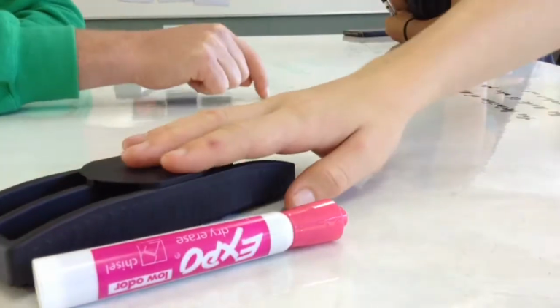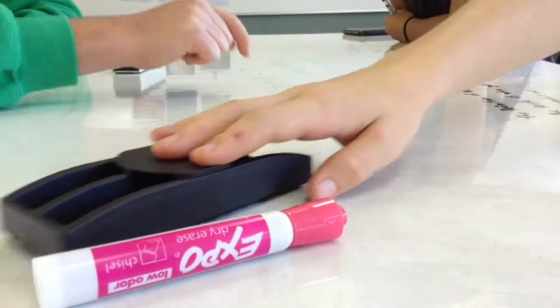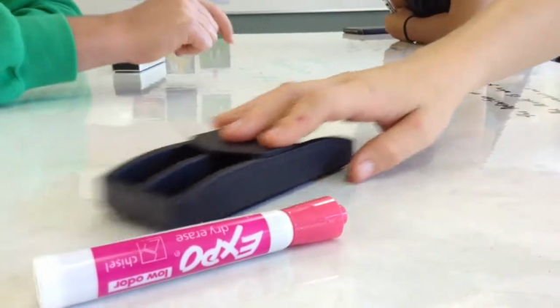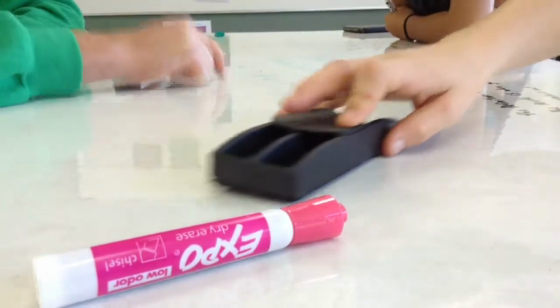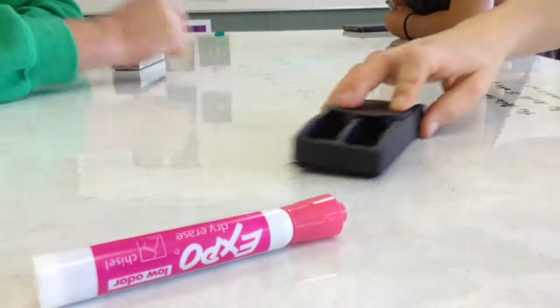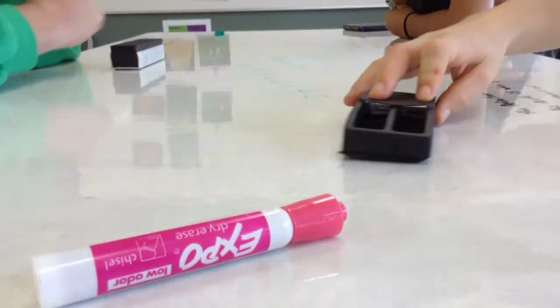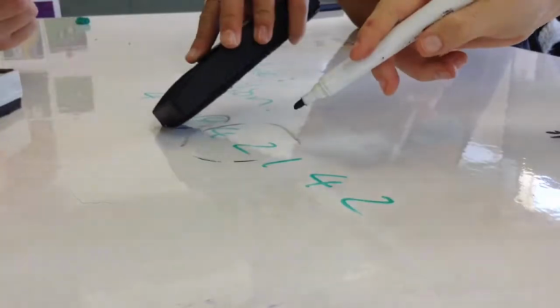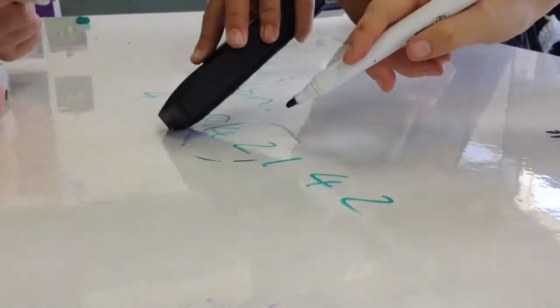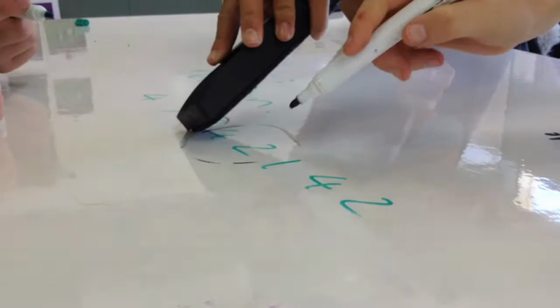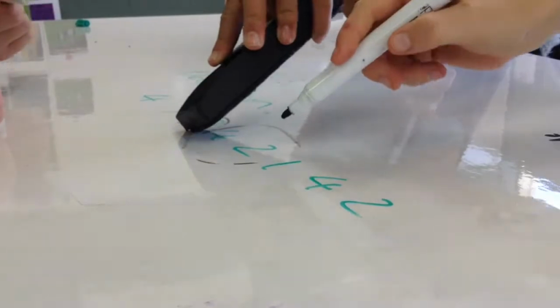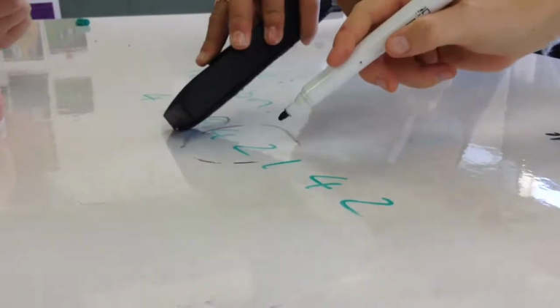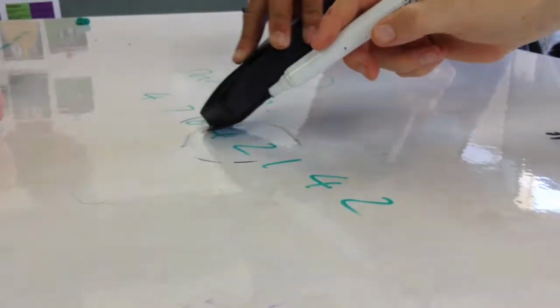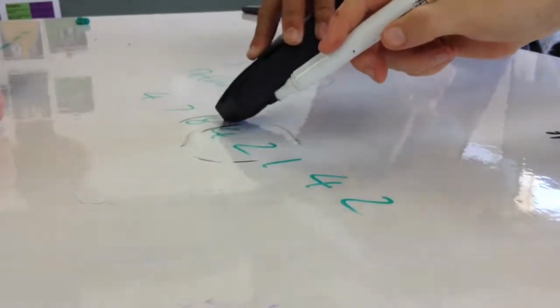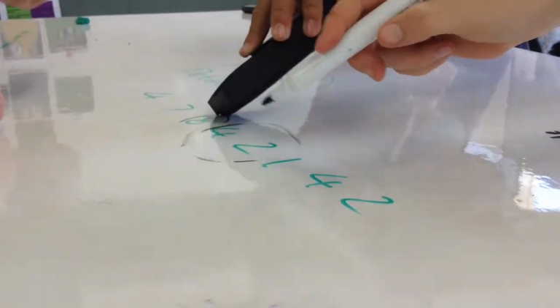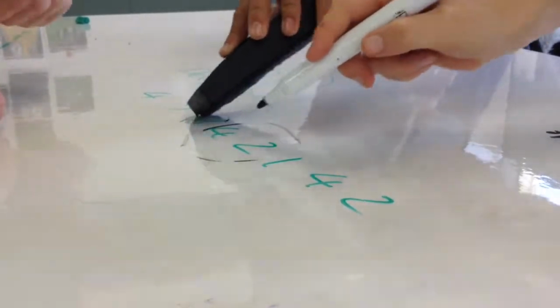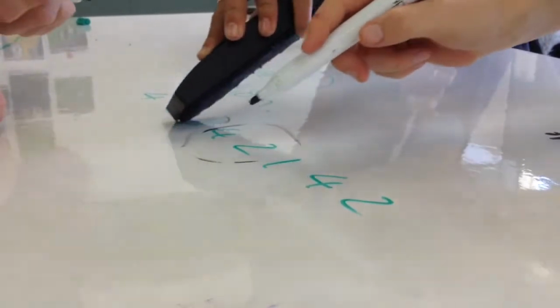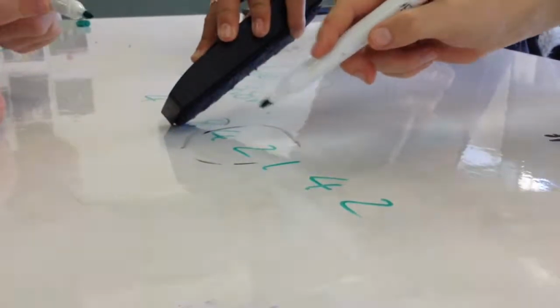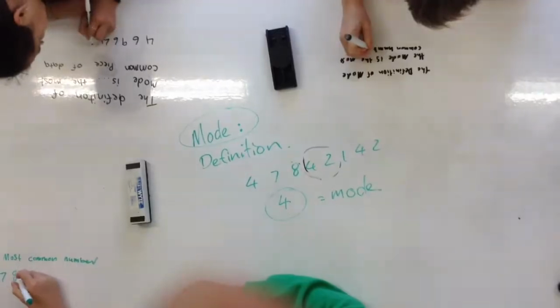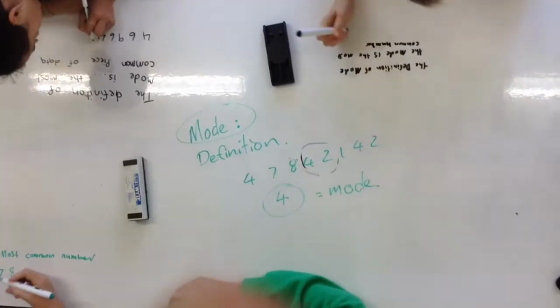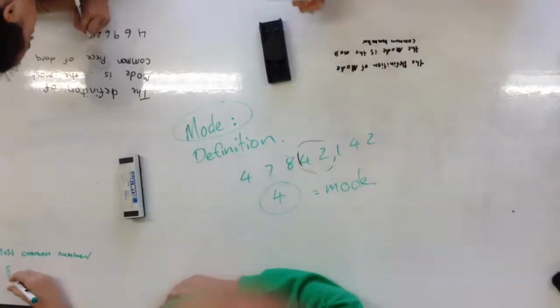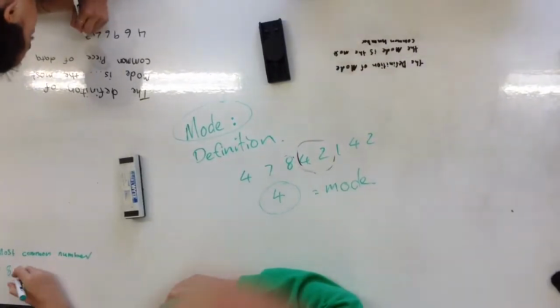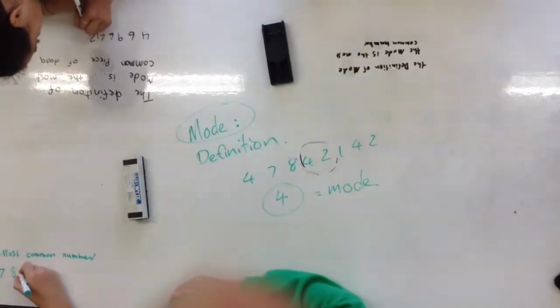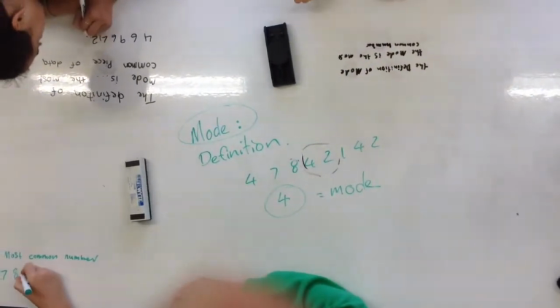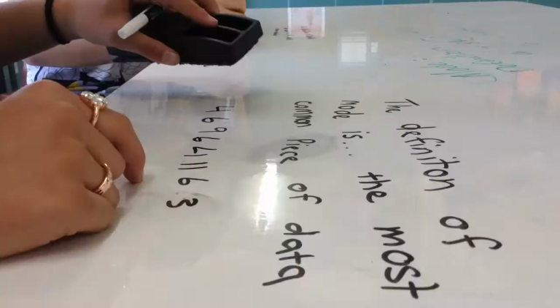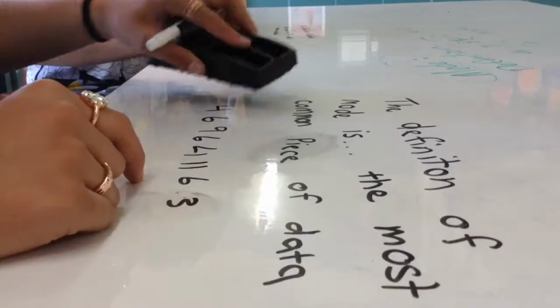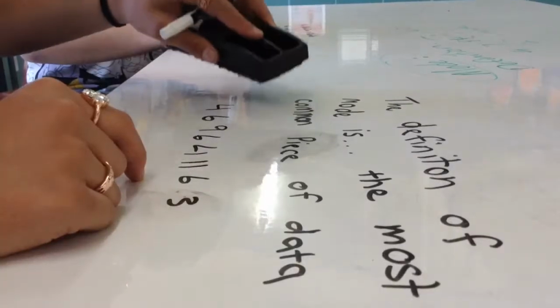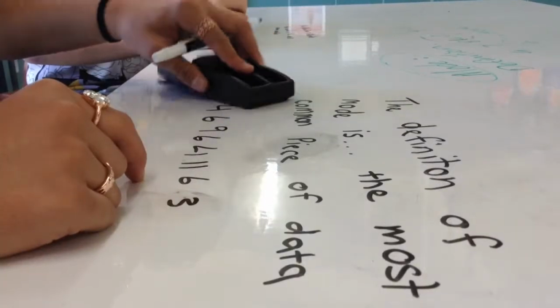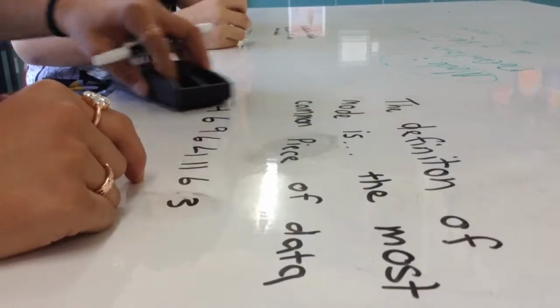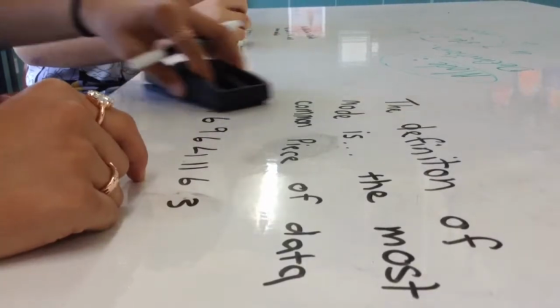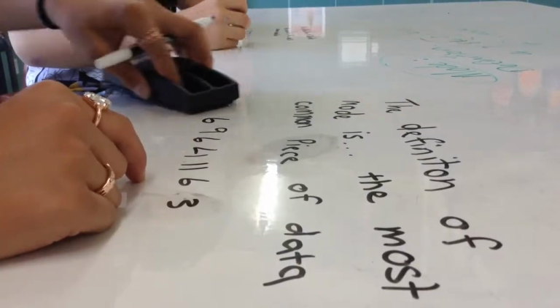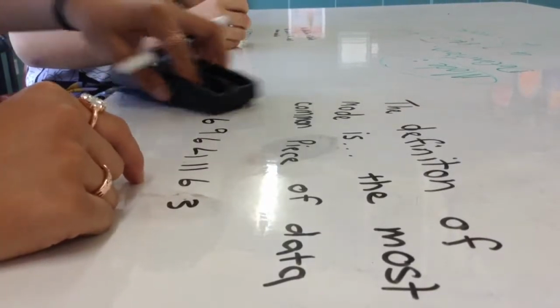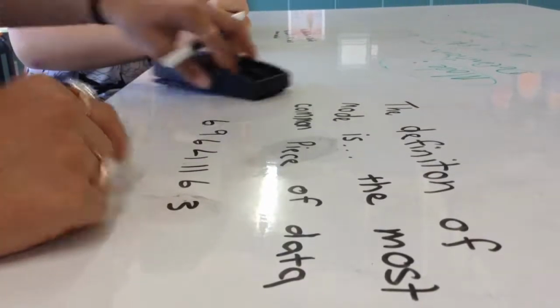Both our teachers have different things to teach. This system is effective because we can interact with other students while learning the topic.